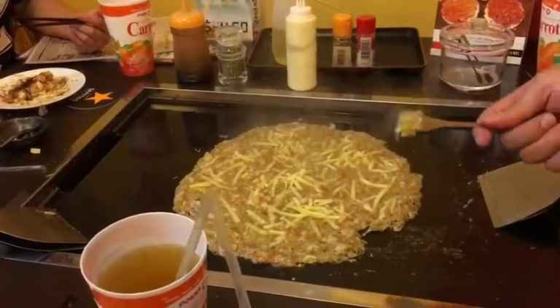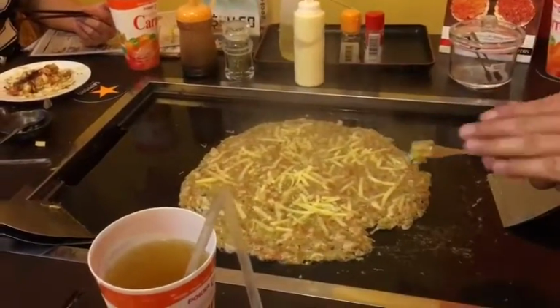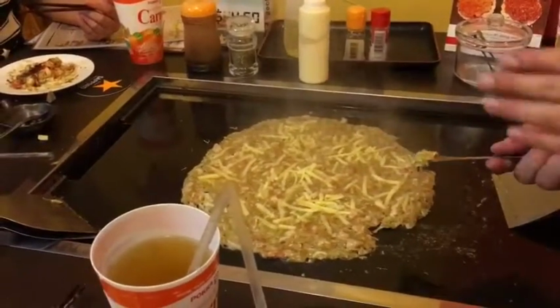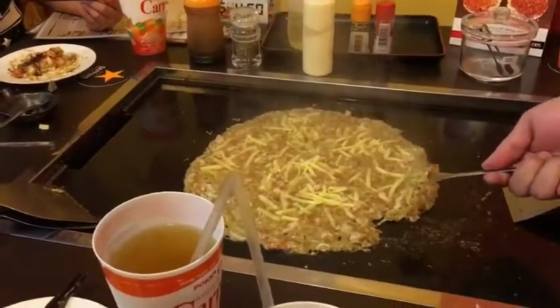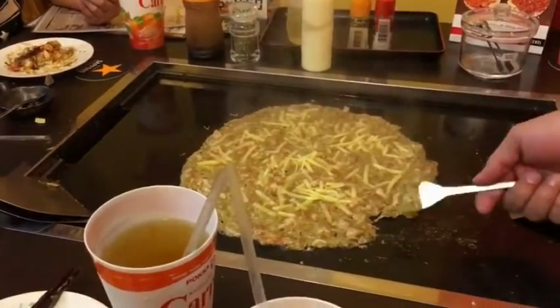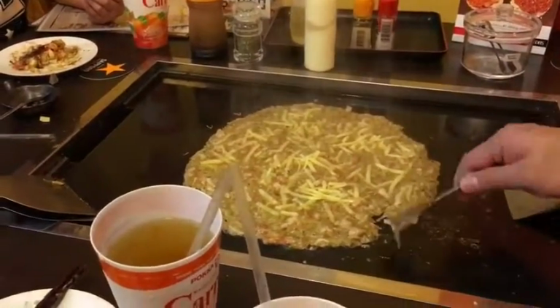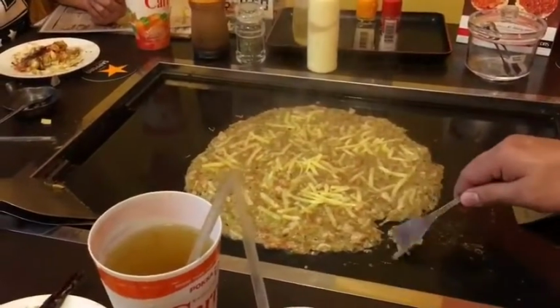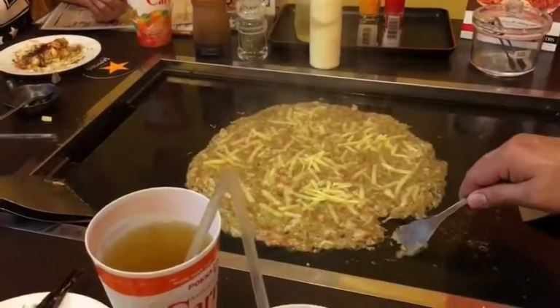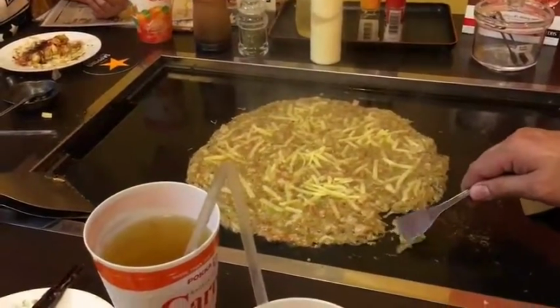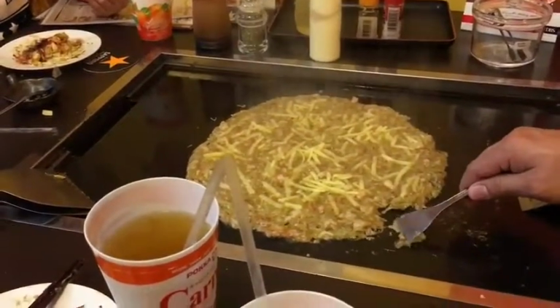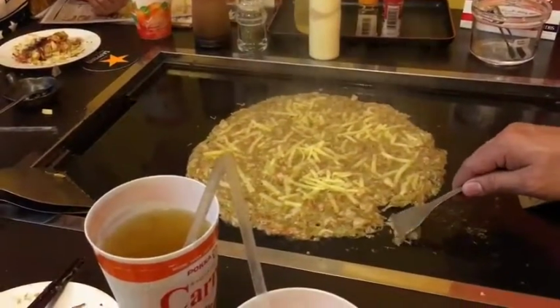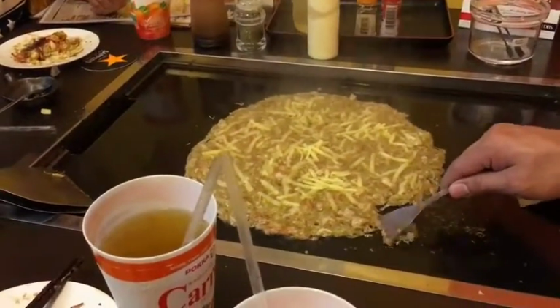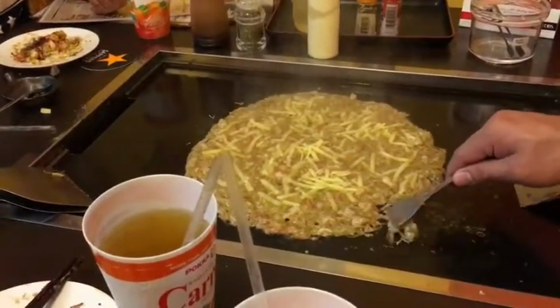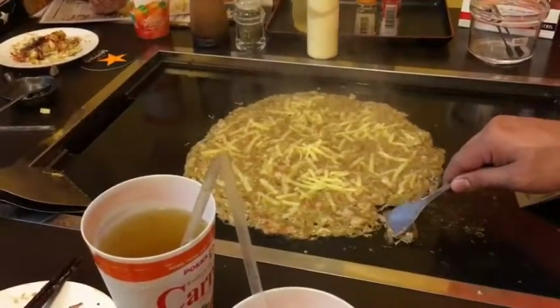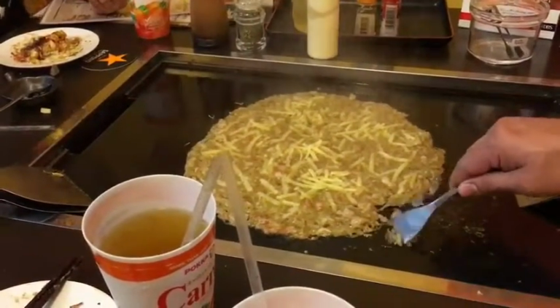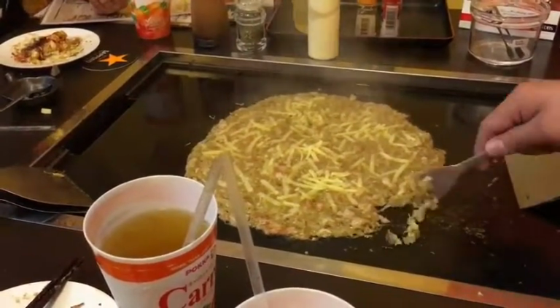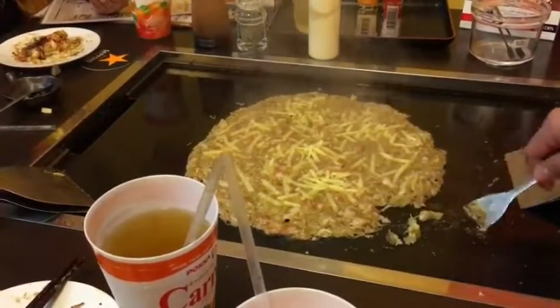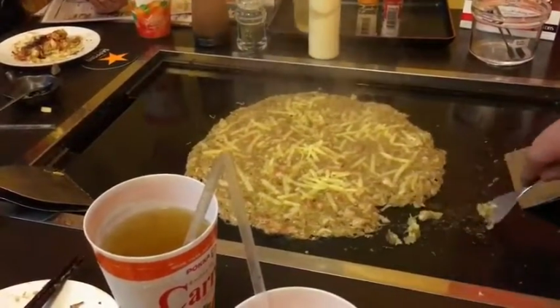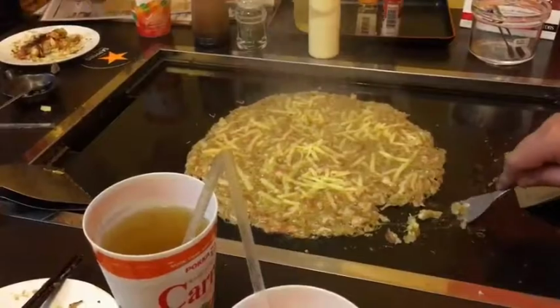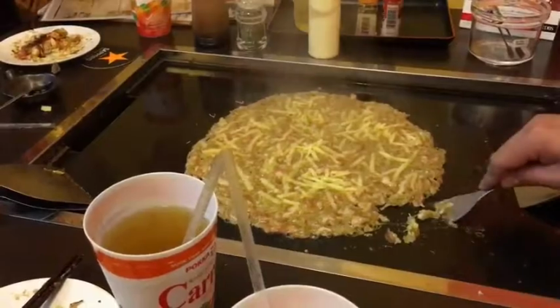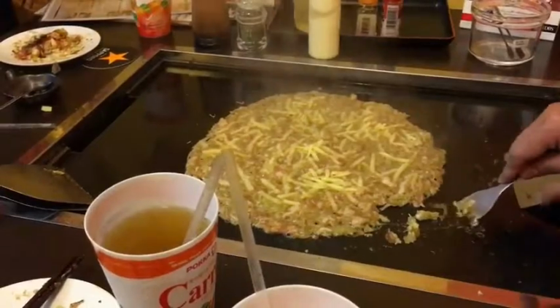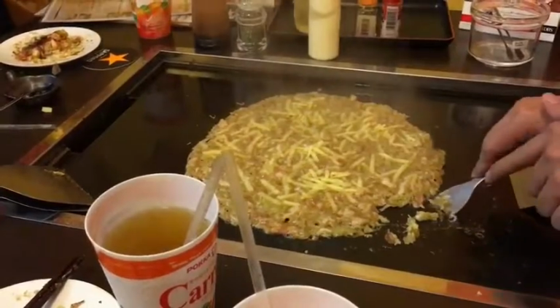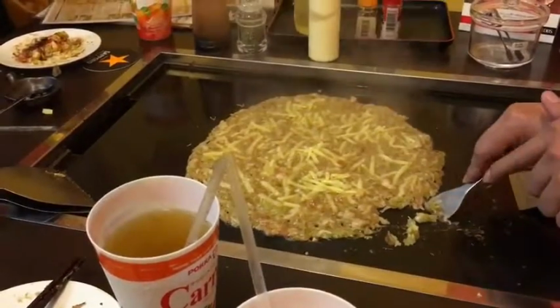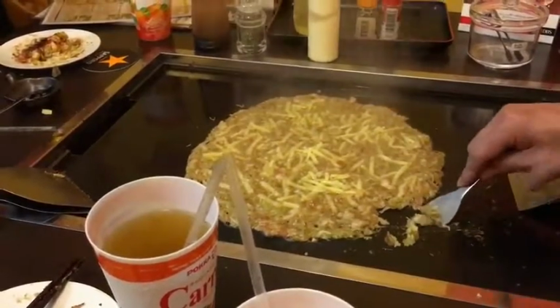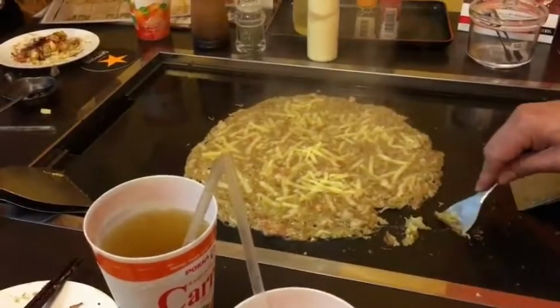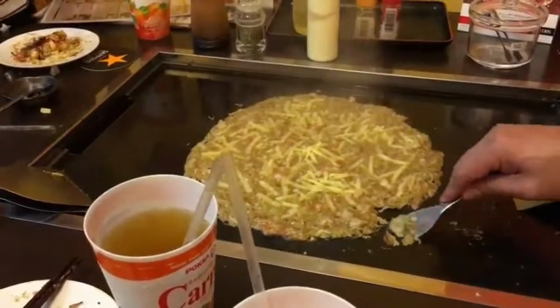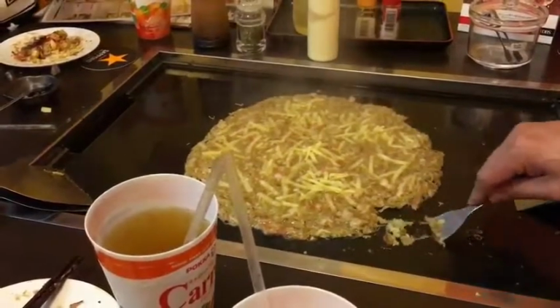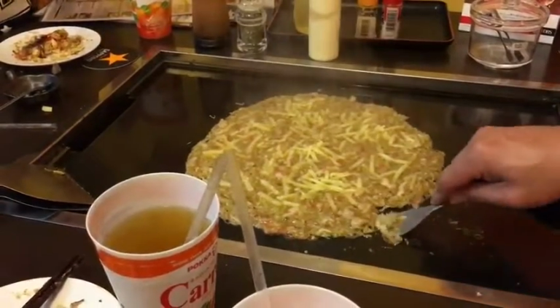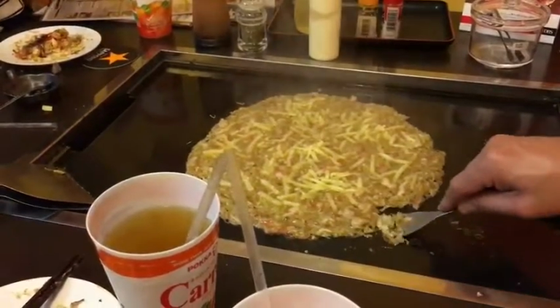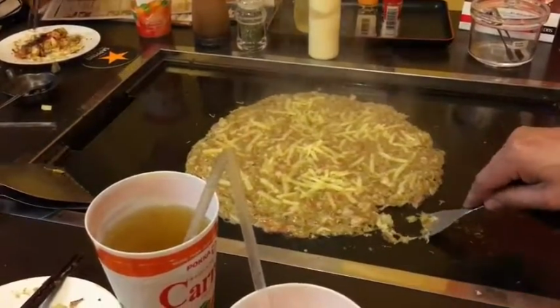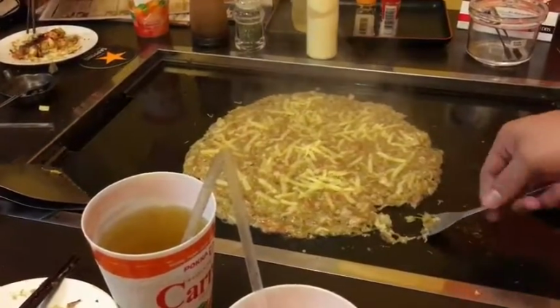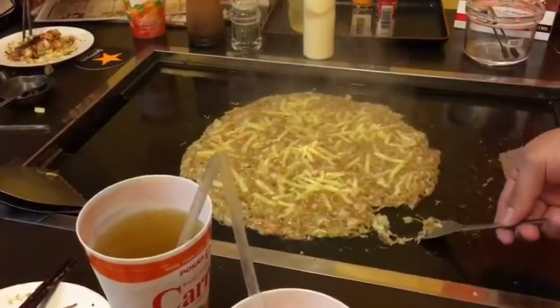If you want to burn both sides, you can burn like this. A little bit burnt like this — for sure it tastes better.